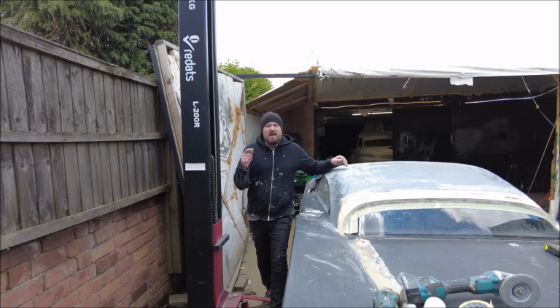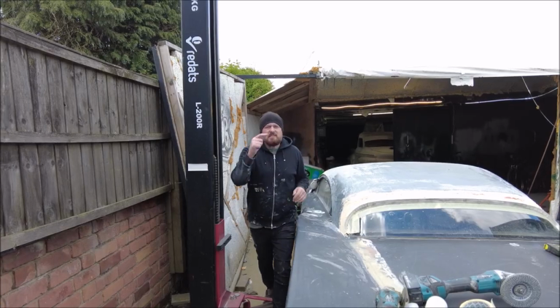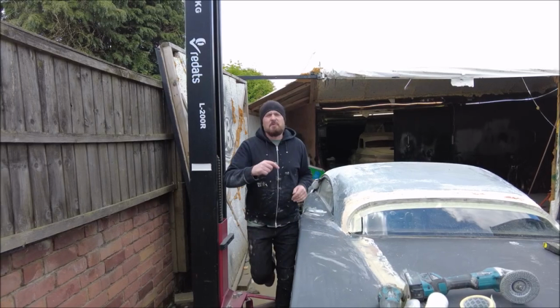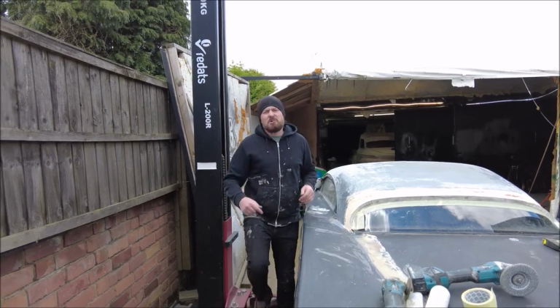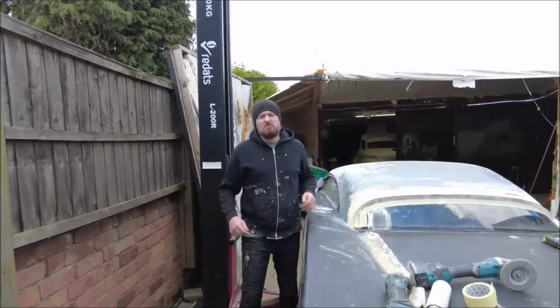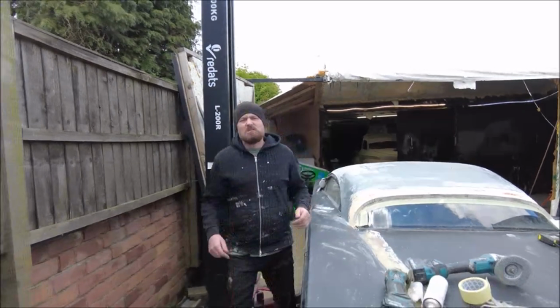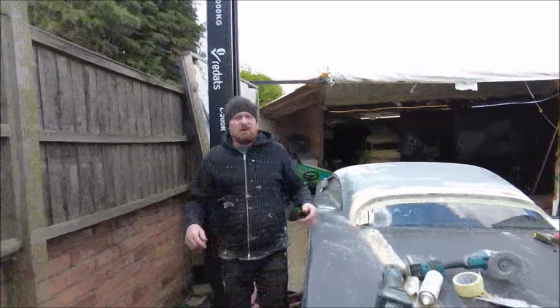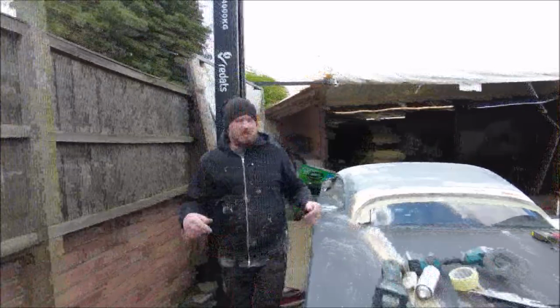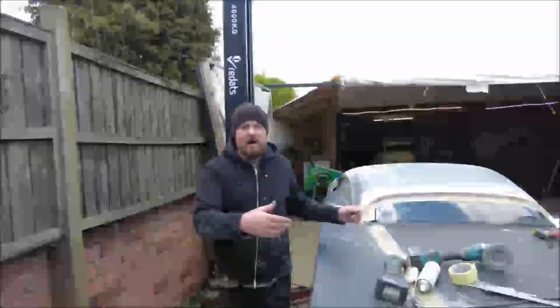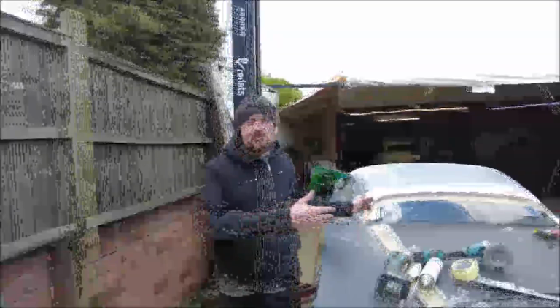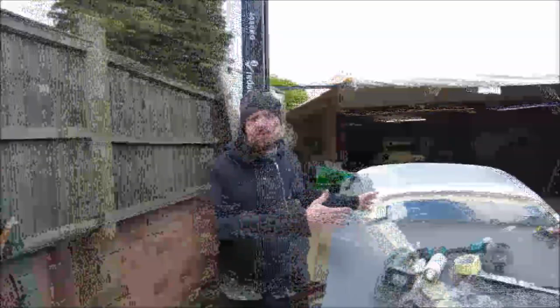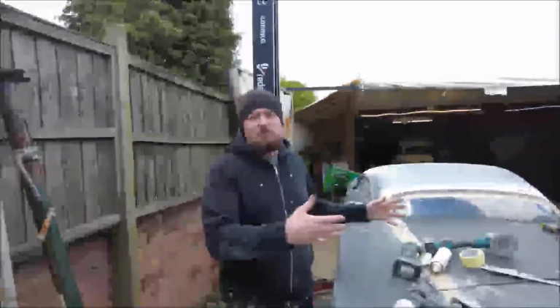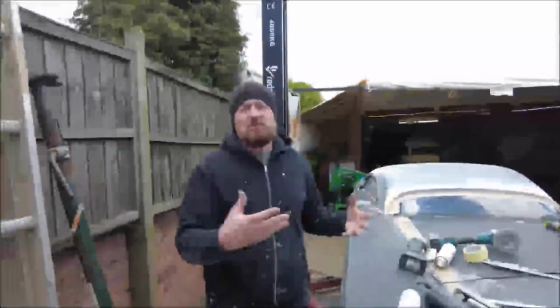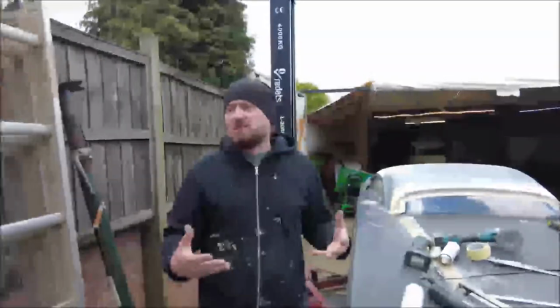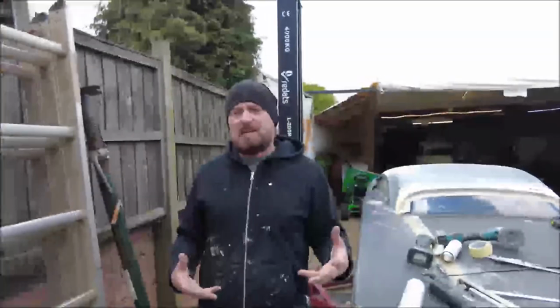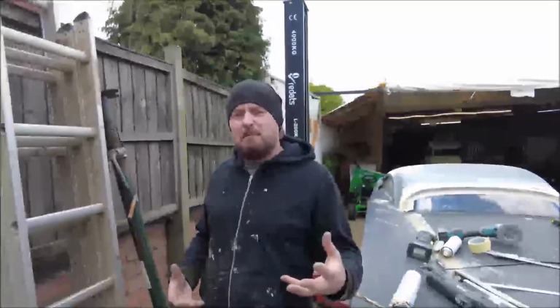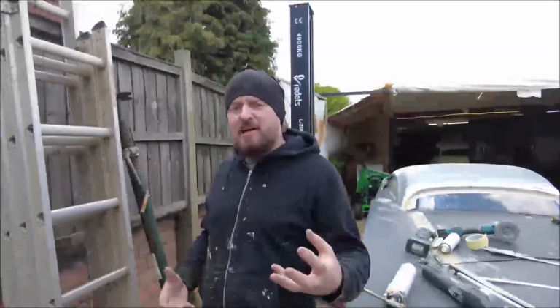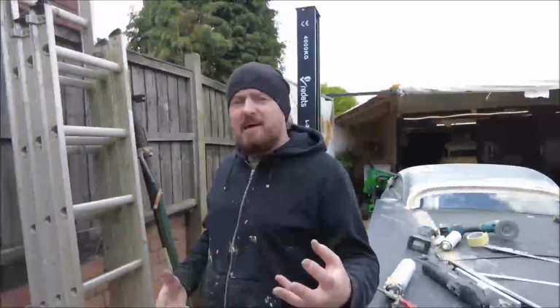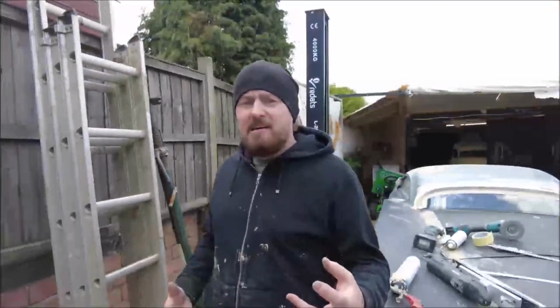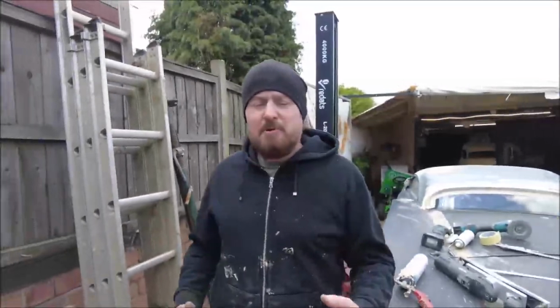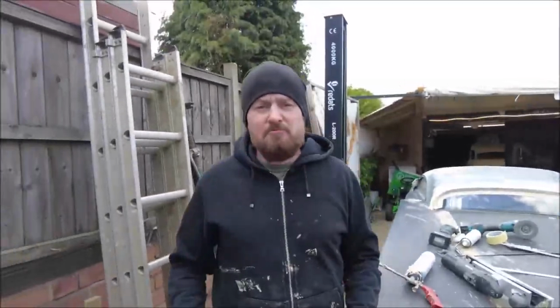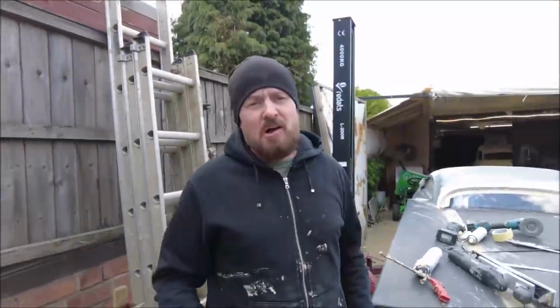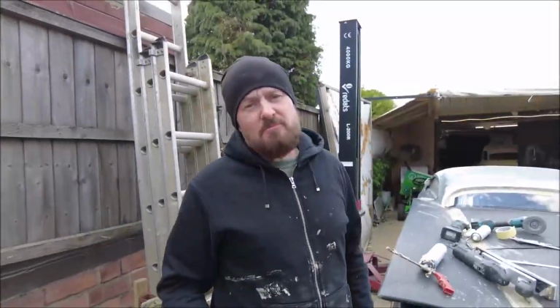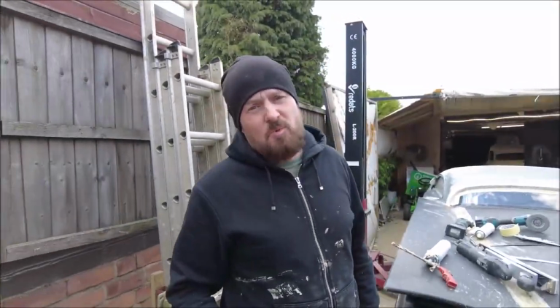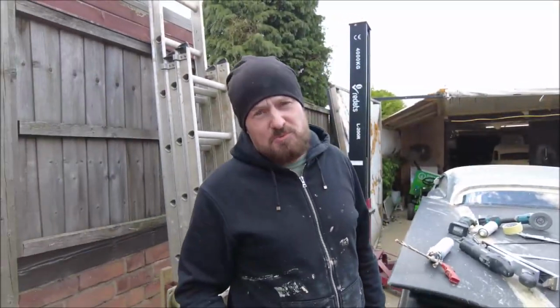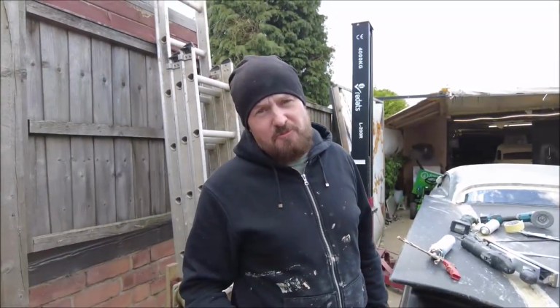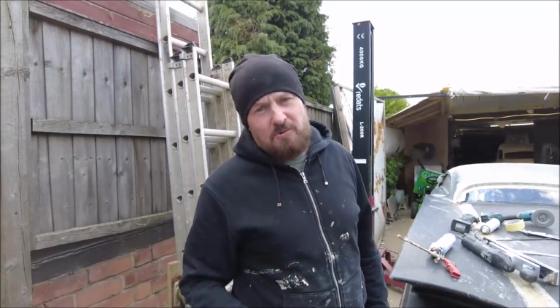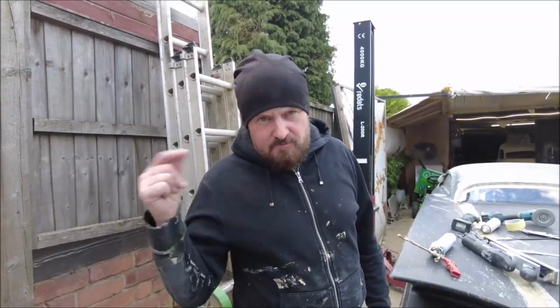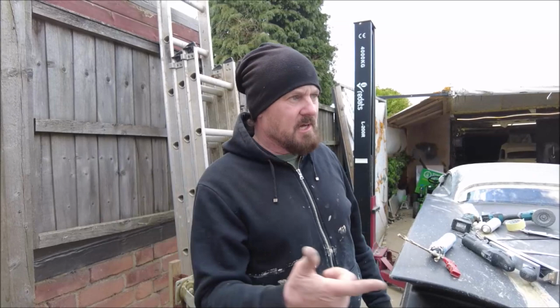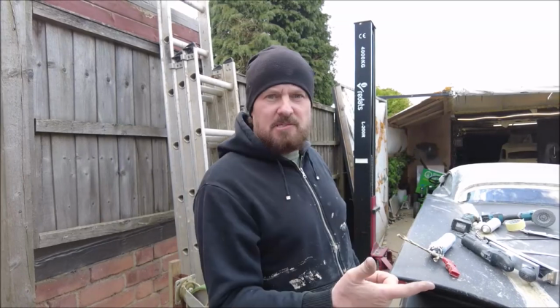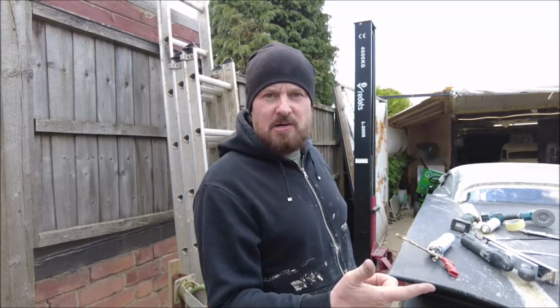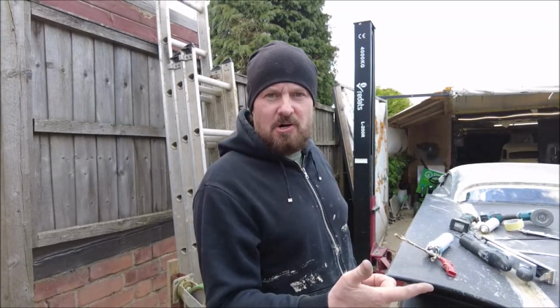This time on Custom Works we're looking at Joannatron's roof and just like Sam Beckett, we're going to put right what once went wrong. Let's get to the workshop.